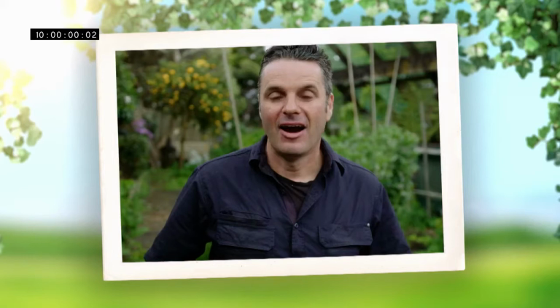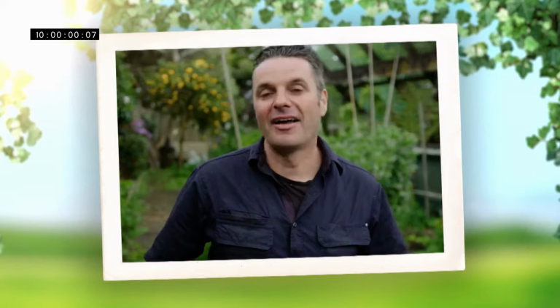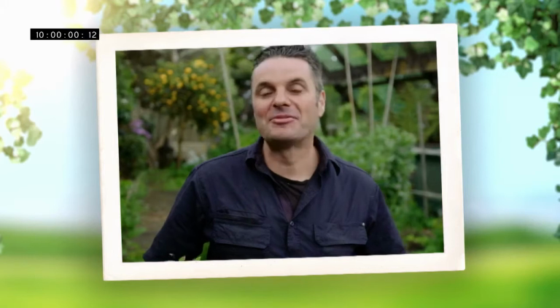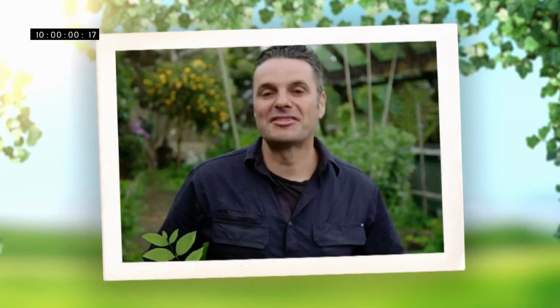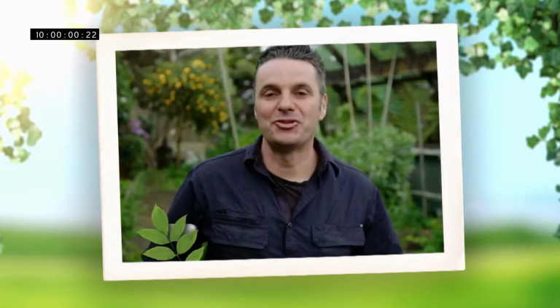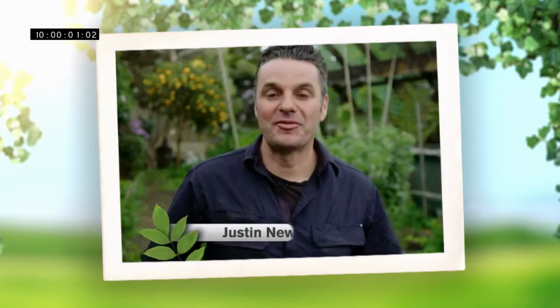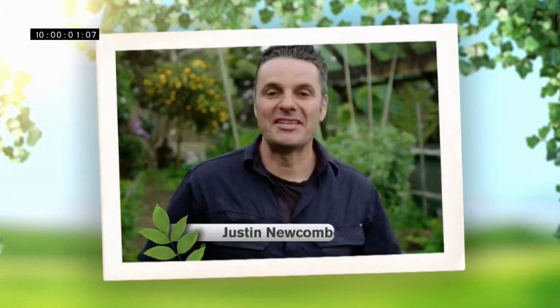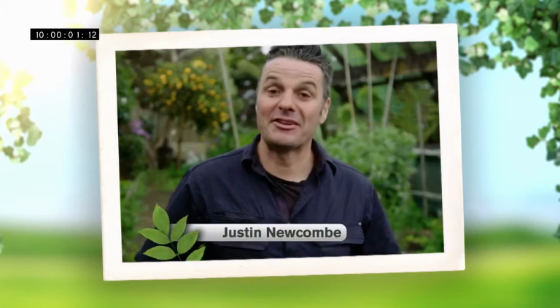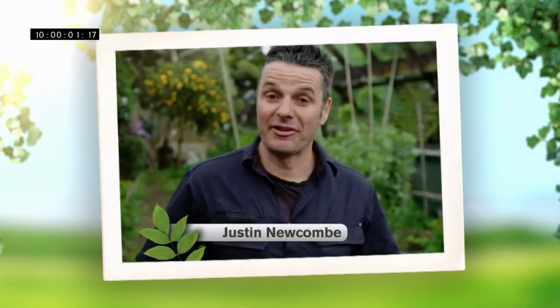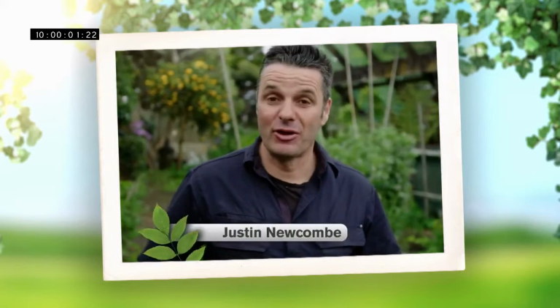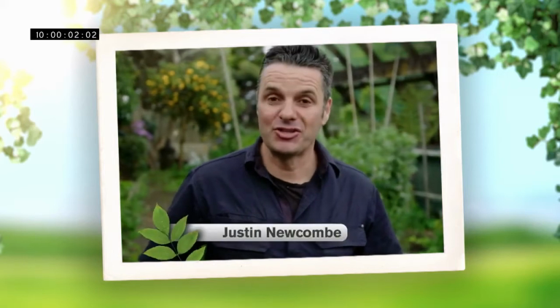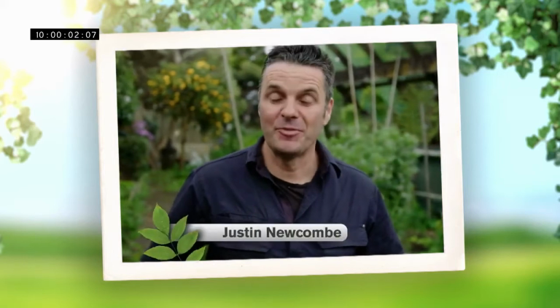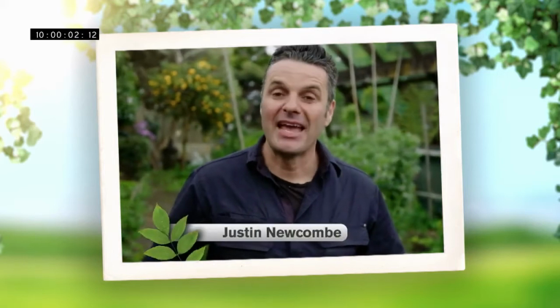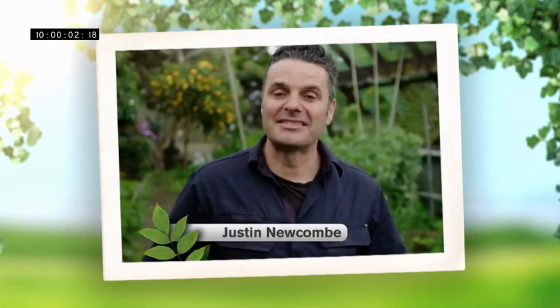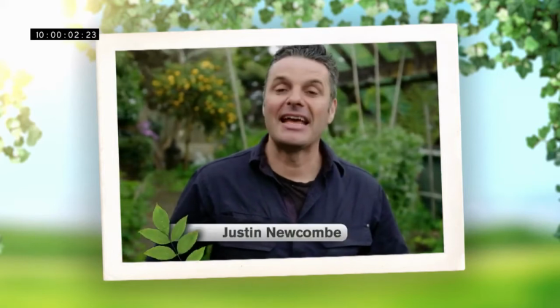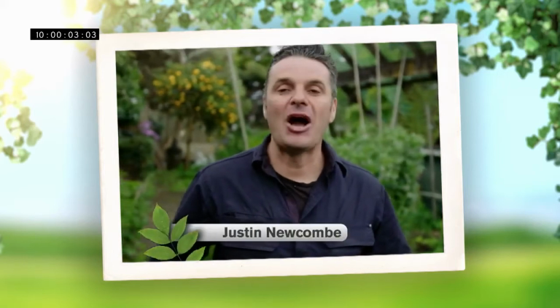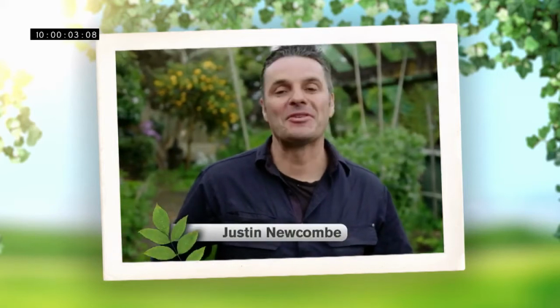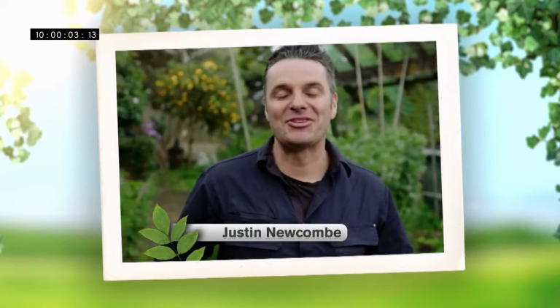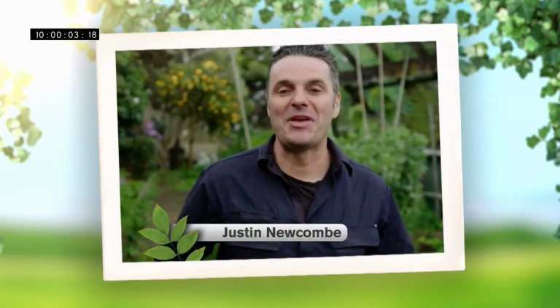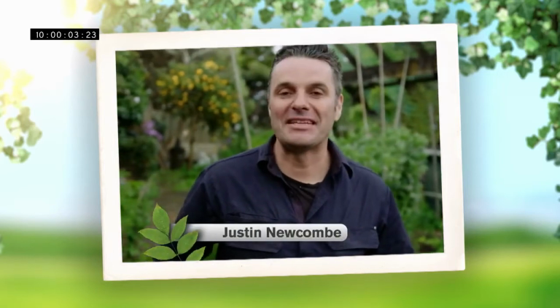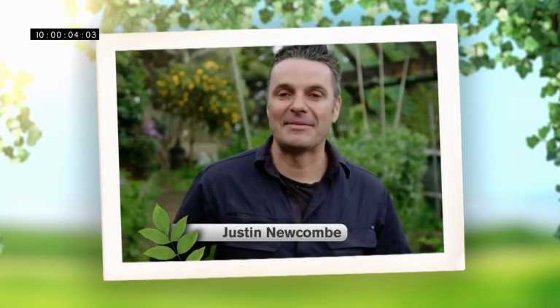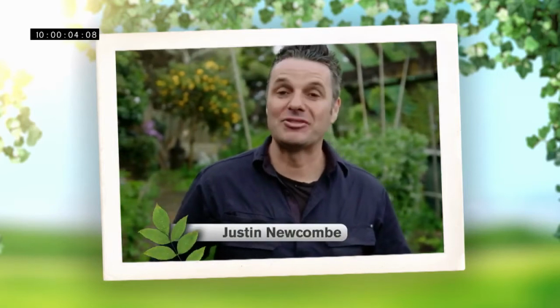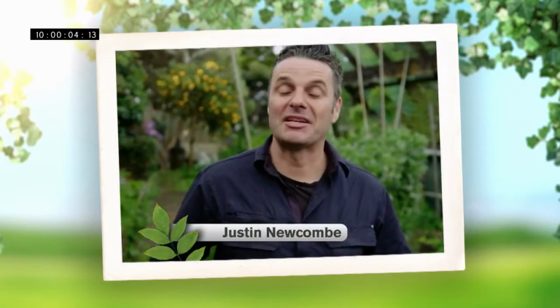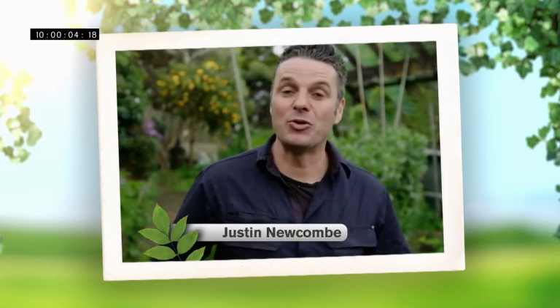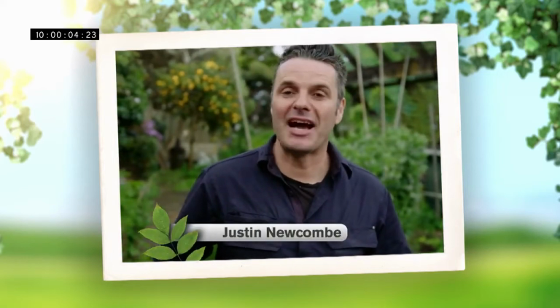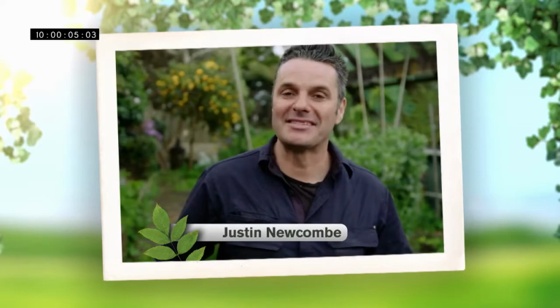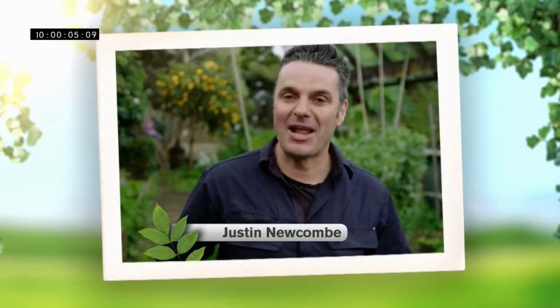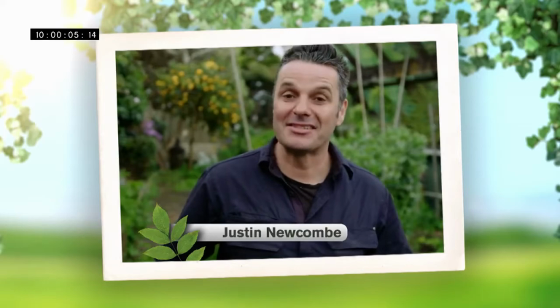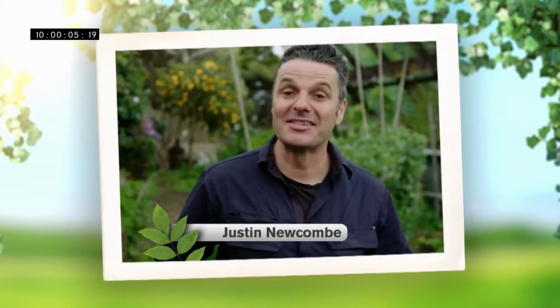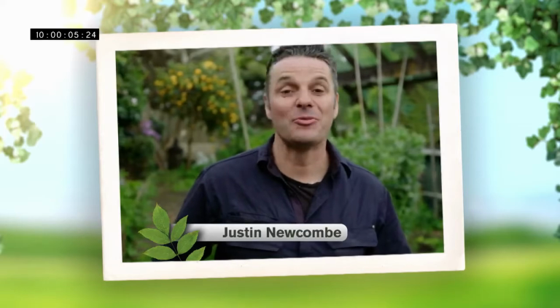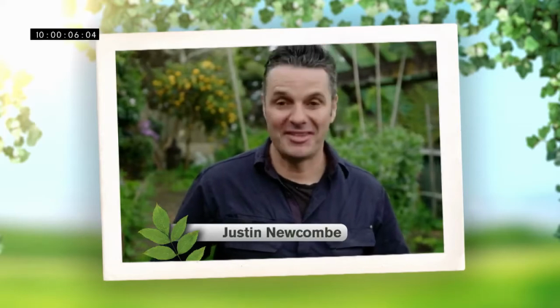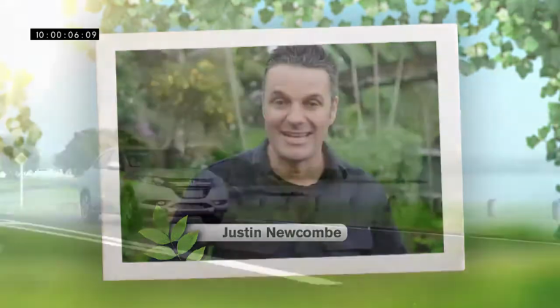Hi, I'm Justin Newcombe from the Get Growing Roadshow and today I'm going to show you how to get the most out of your garden and plants with Yates.